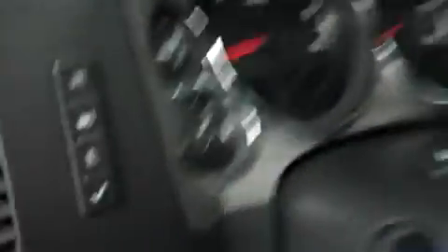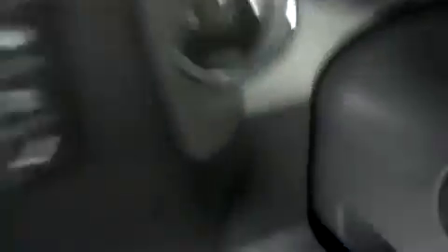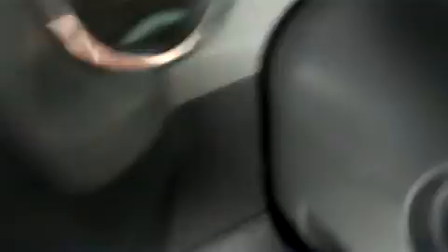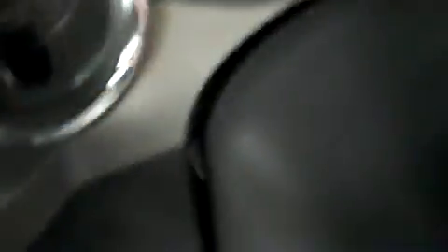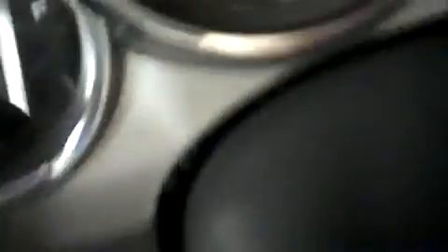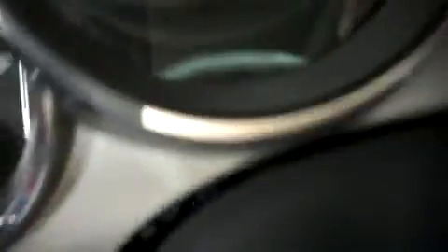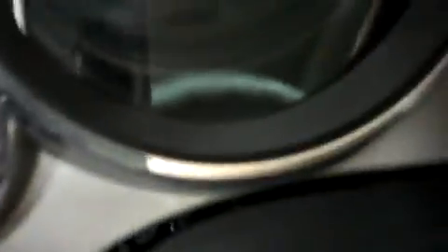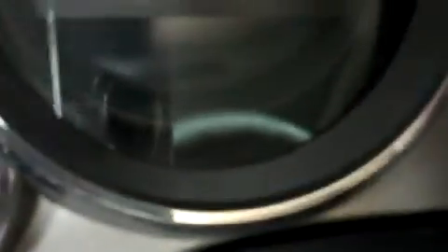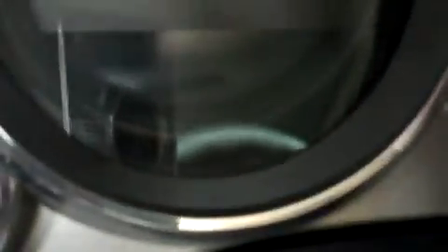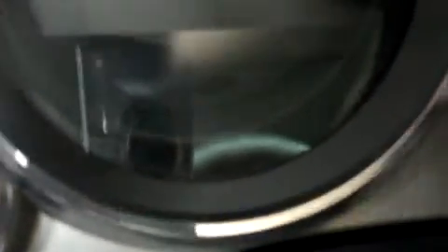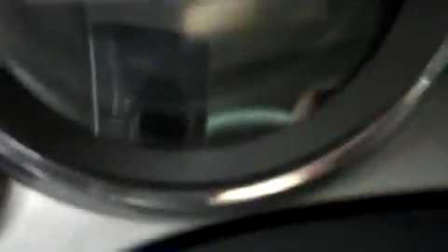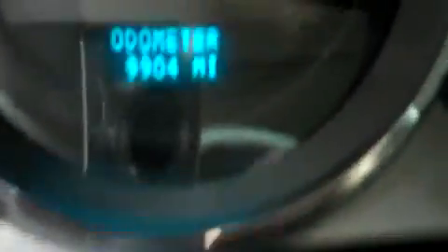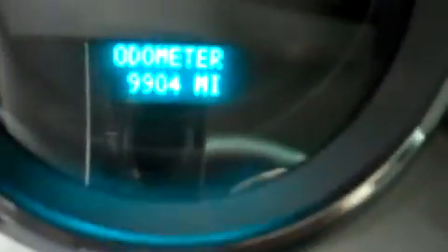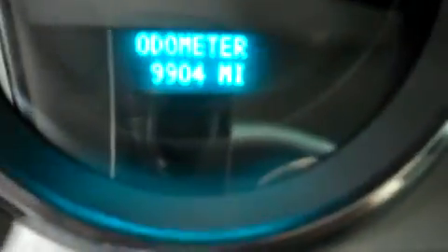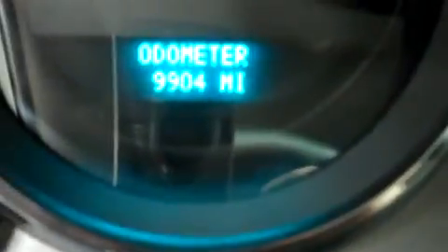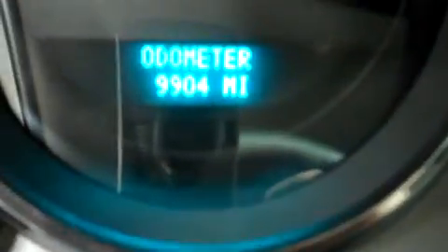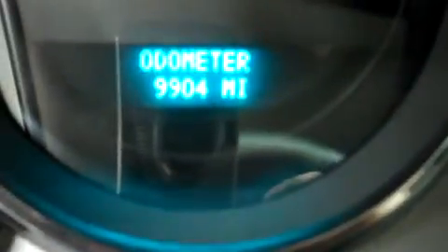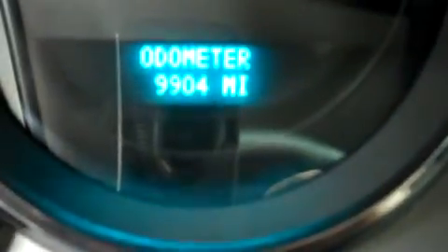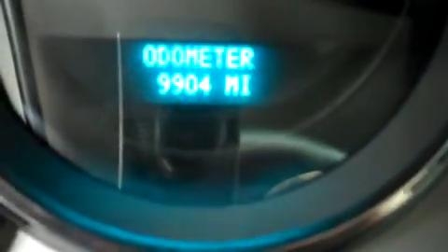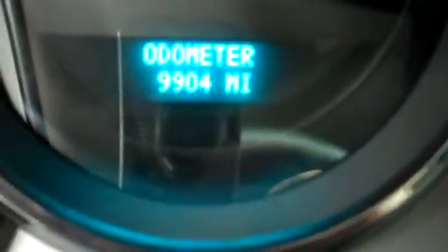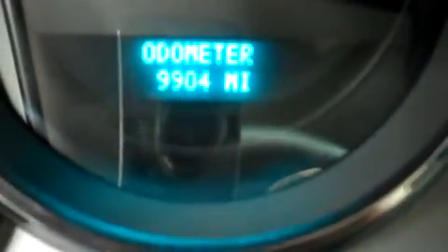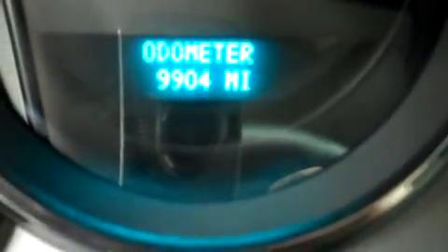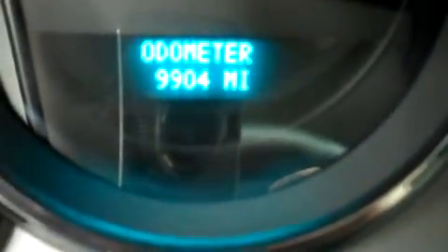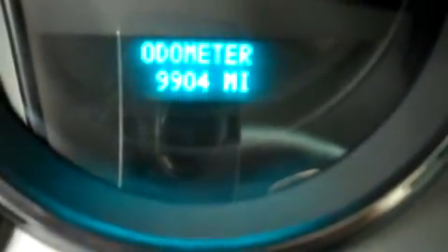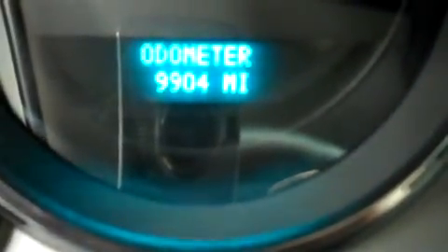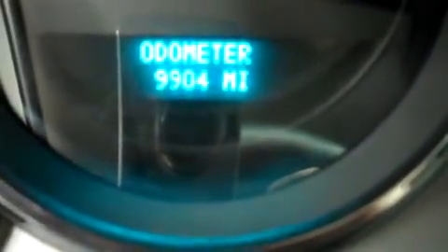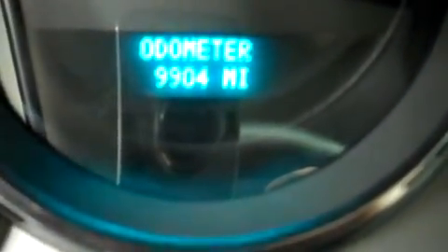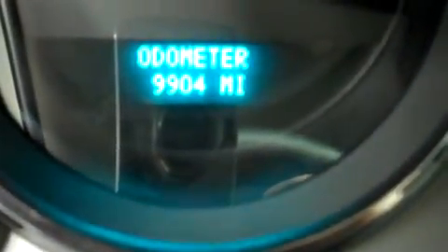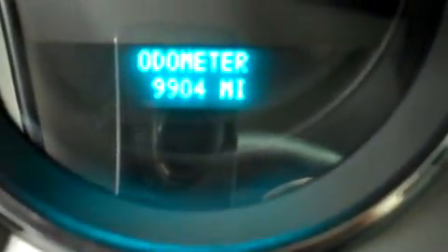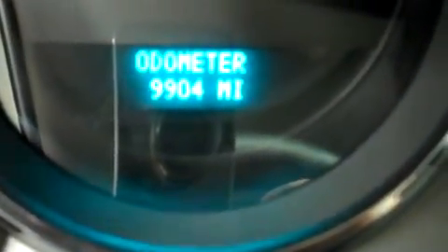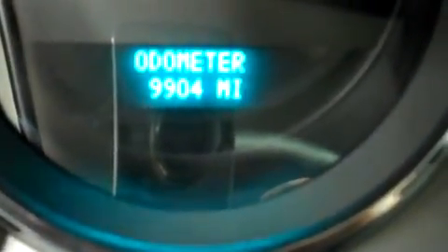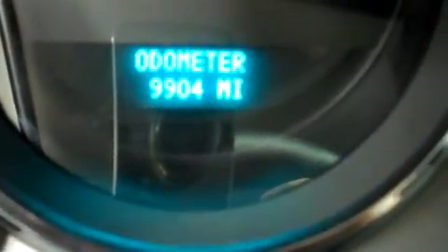And just so you can see the odometer, it reads 9,904 miles at the time of this video.